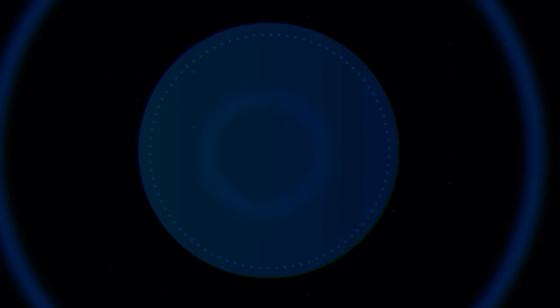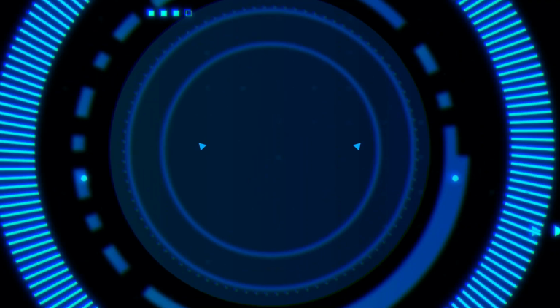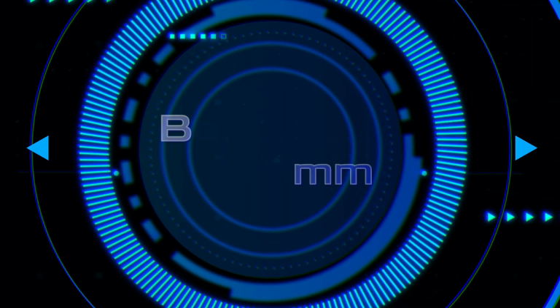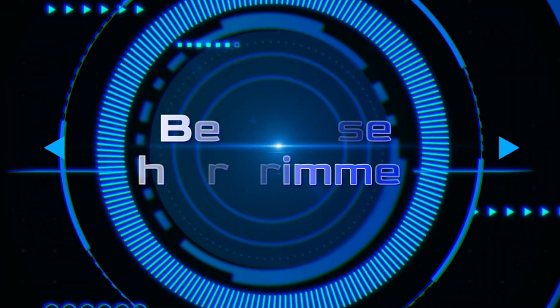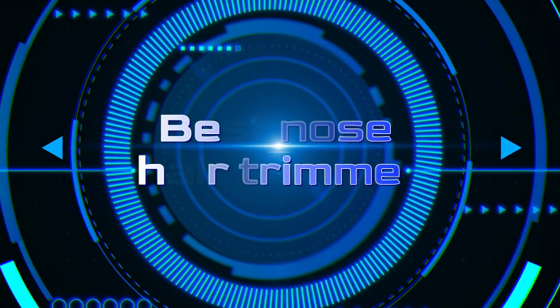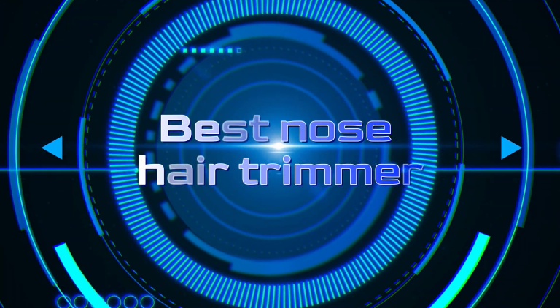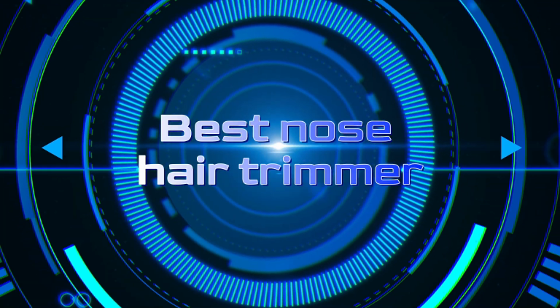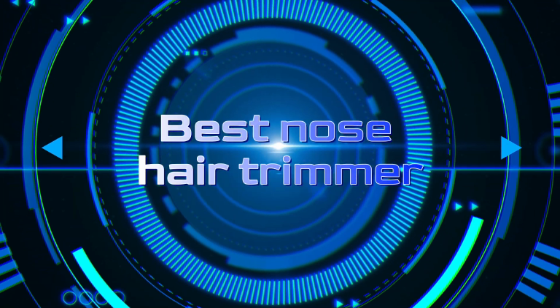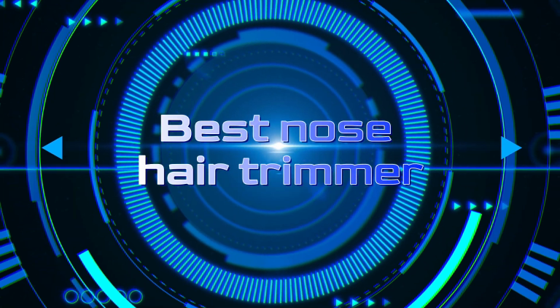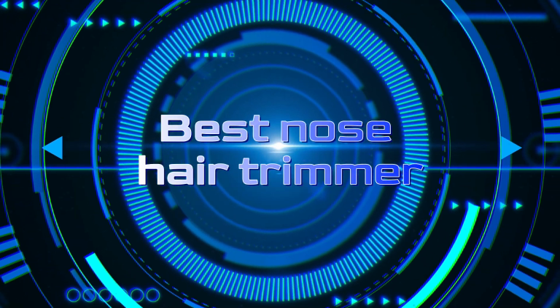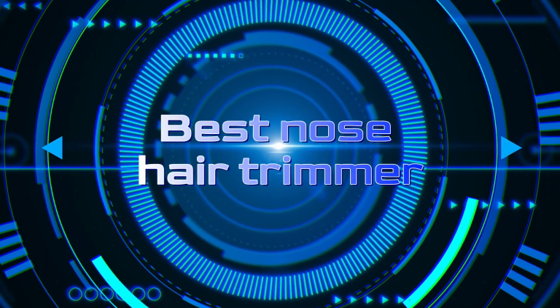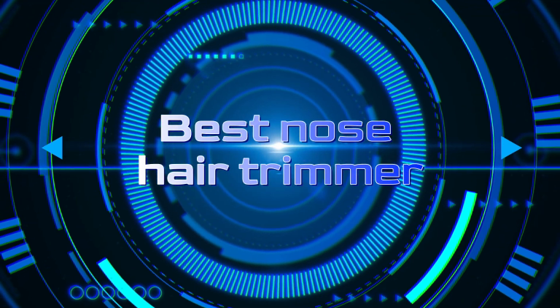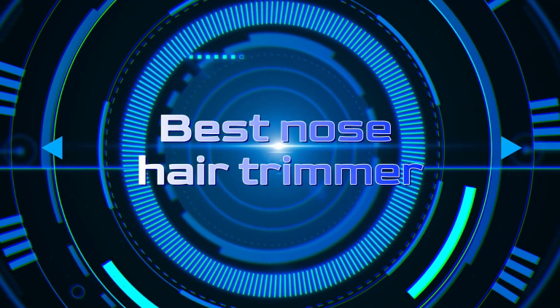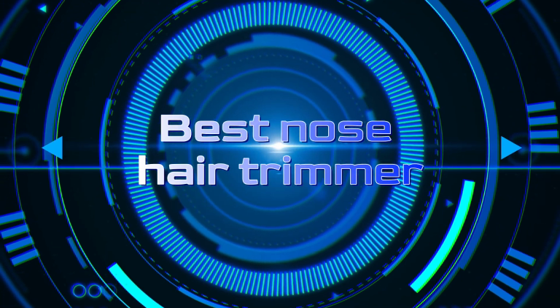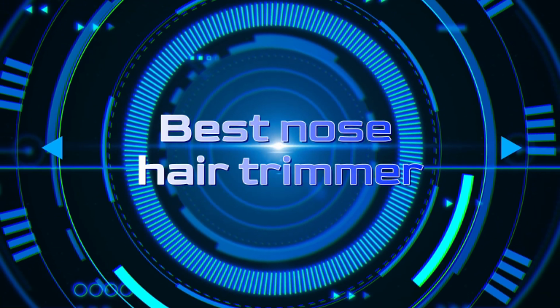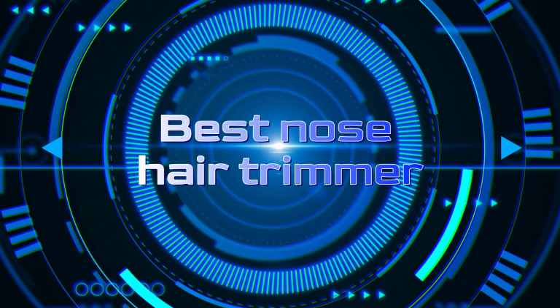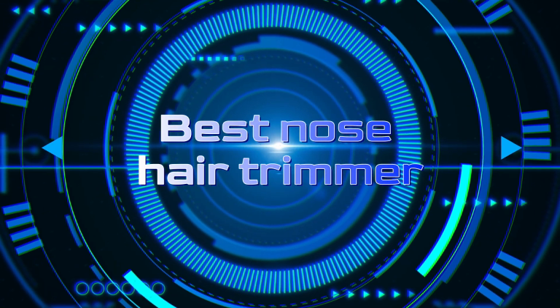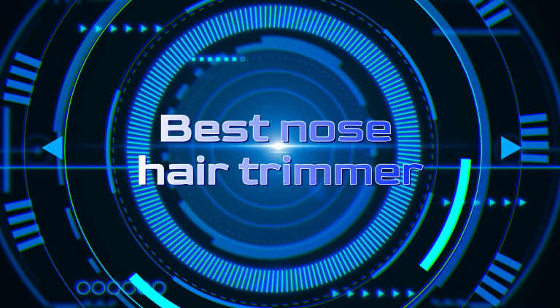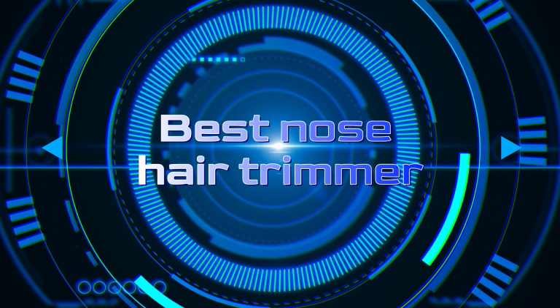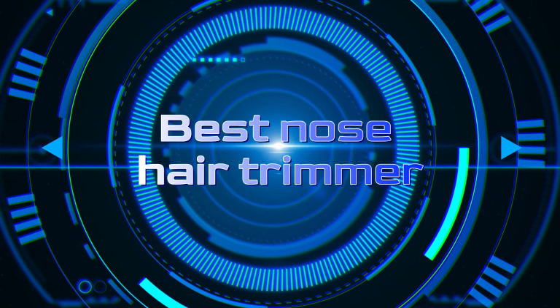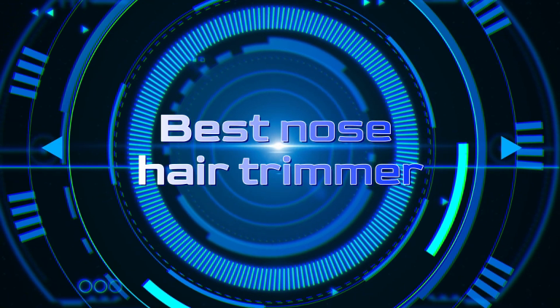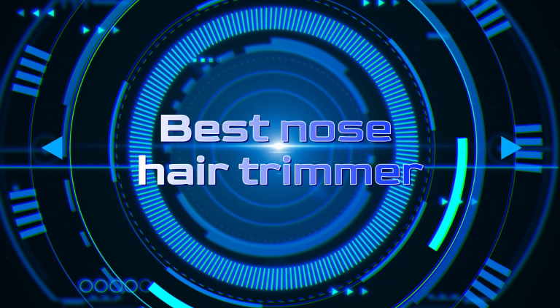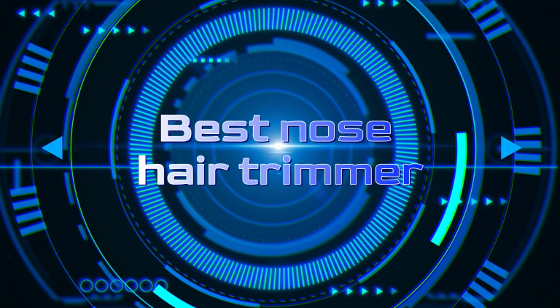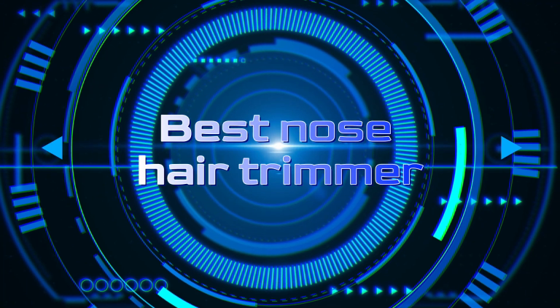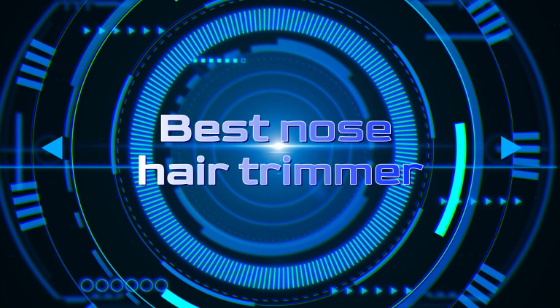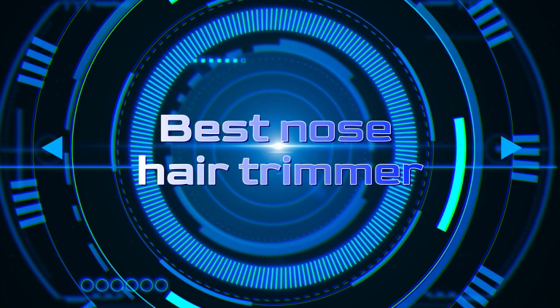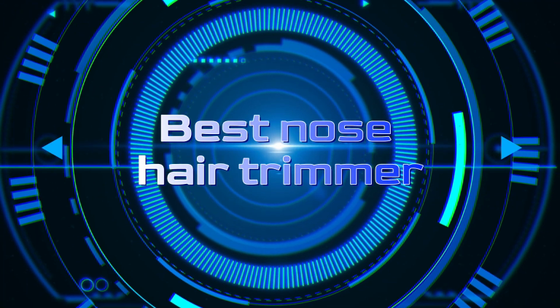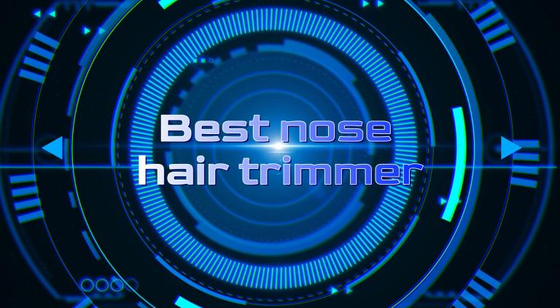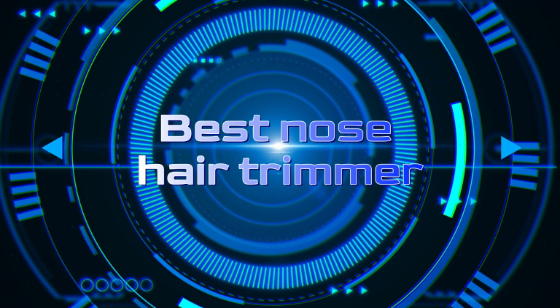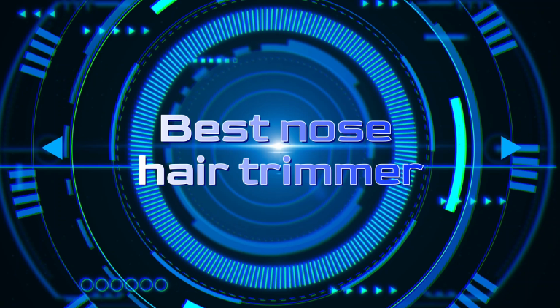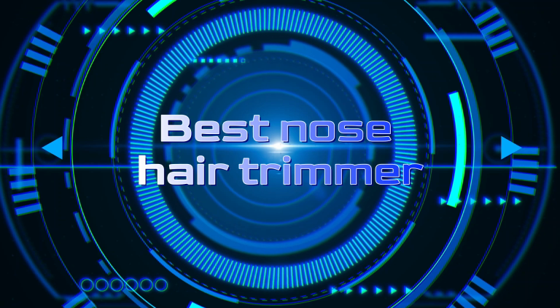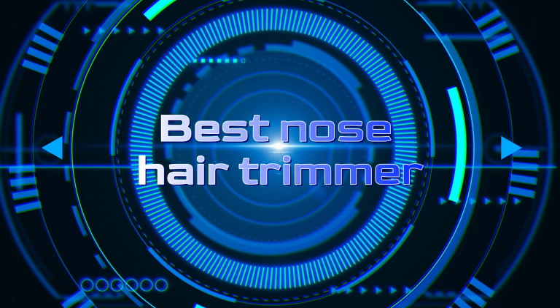Welcome back, fellow viewers, to our channel dedicated to providing you with top-notch content on a daily basis.